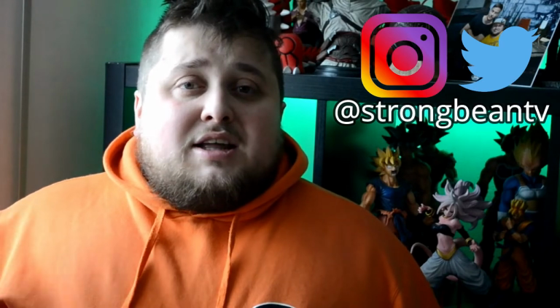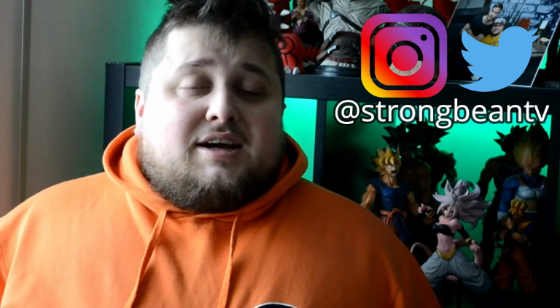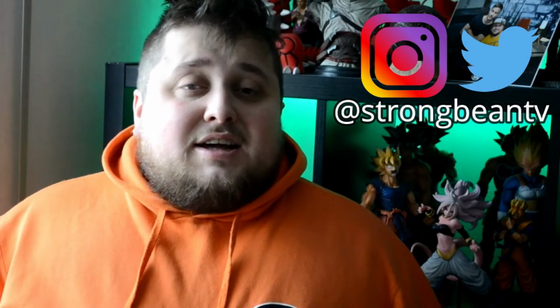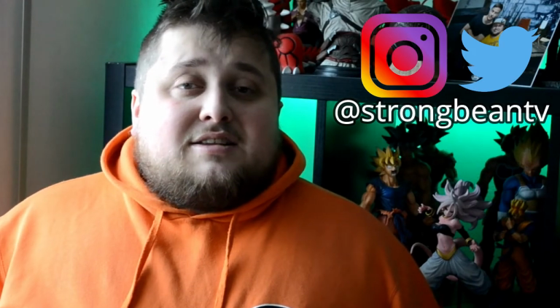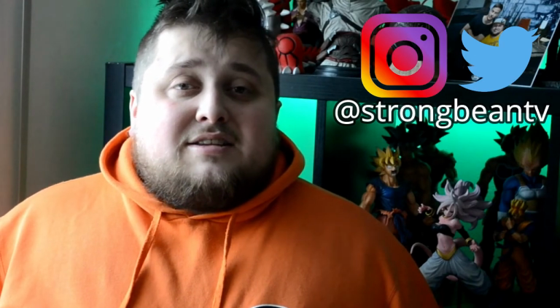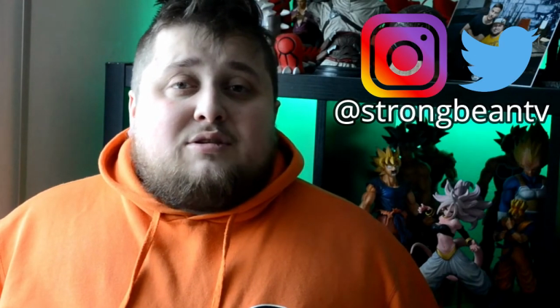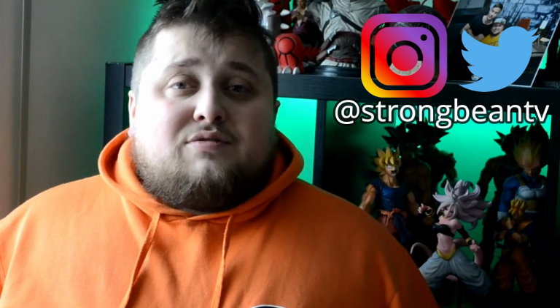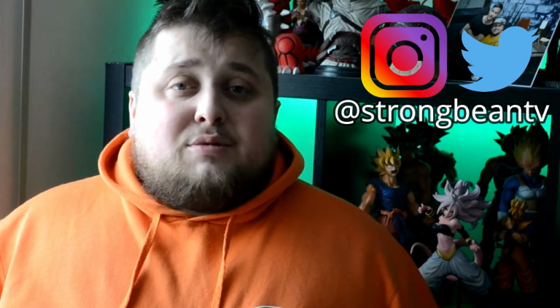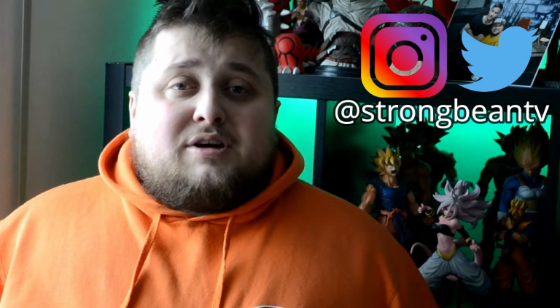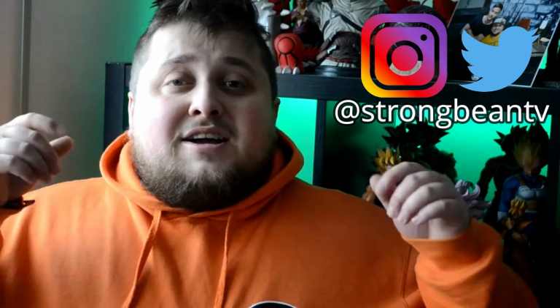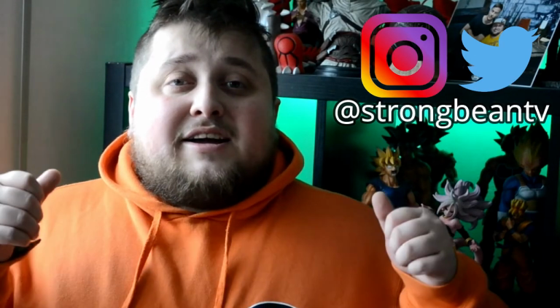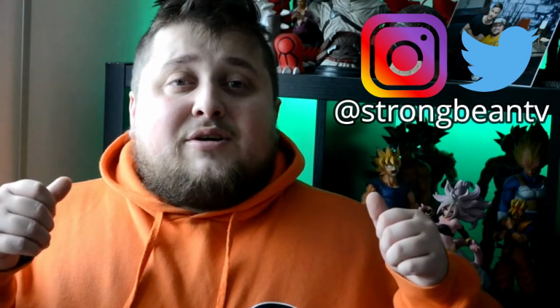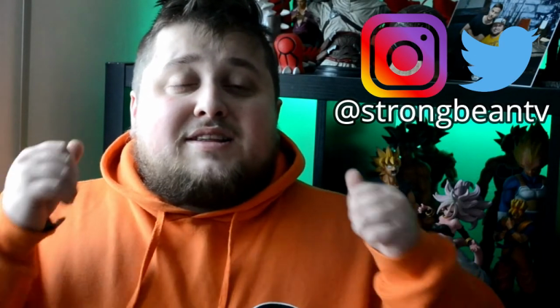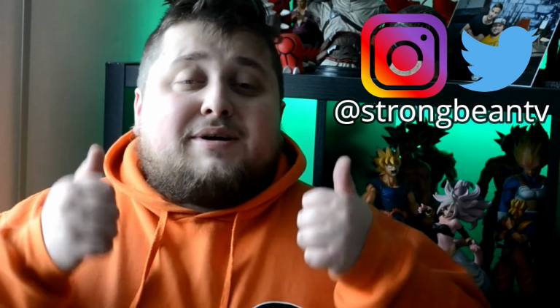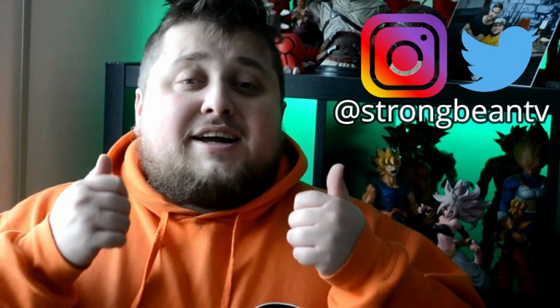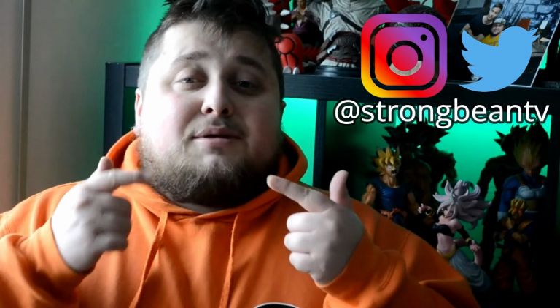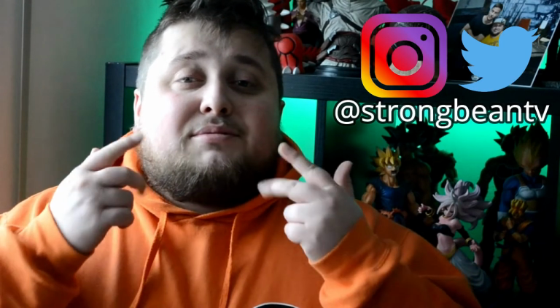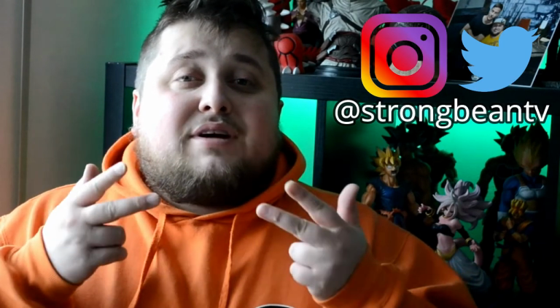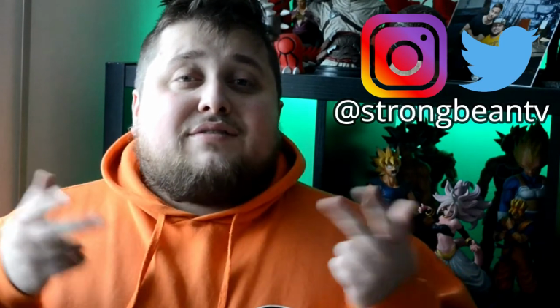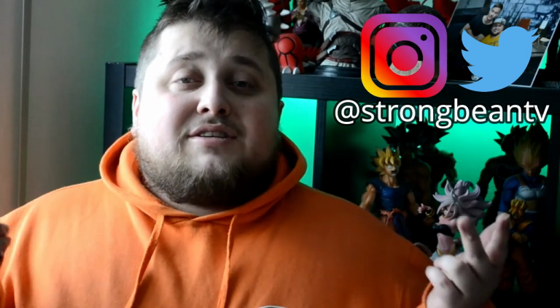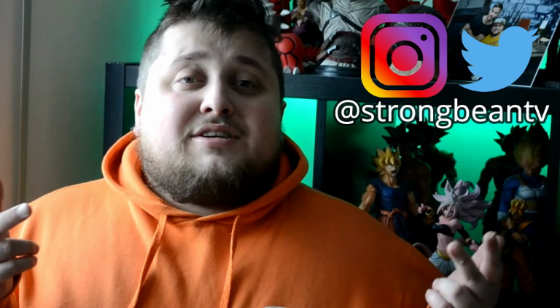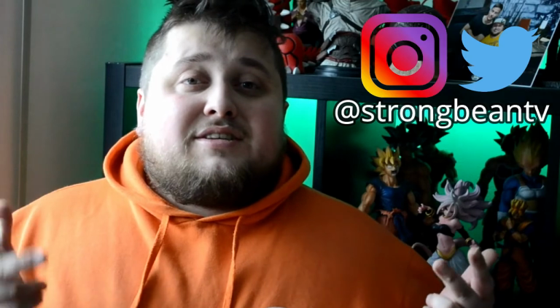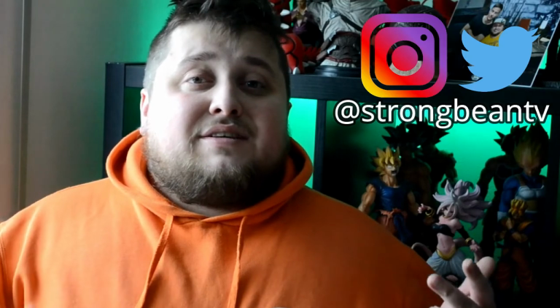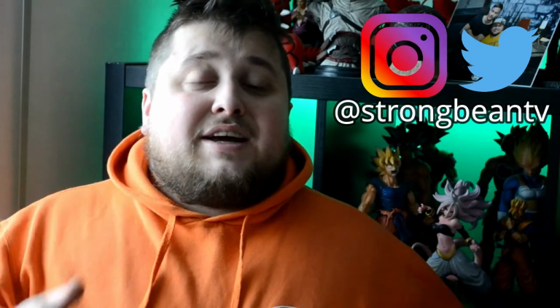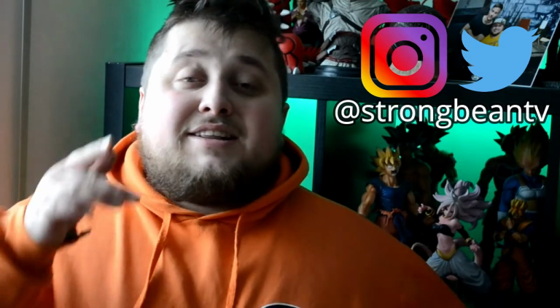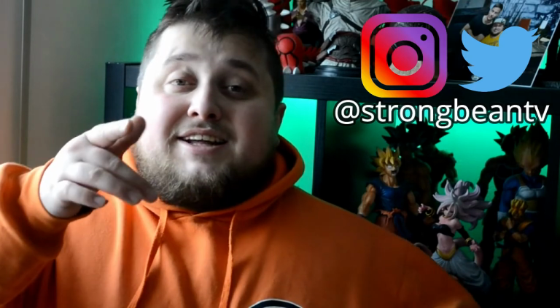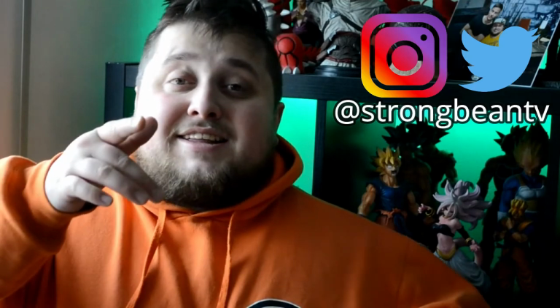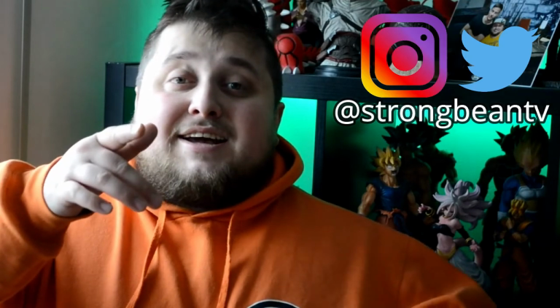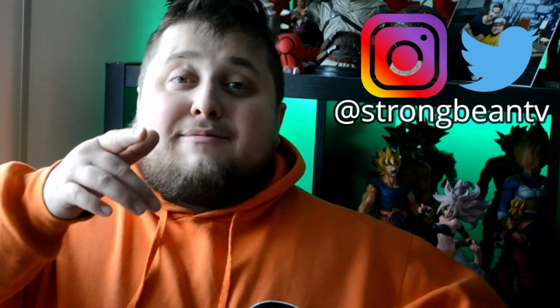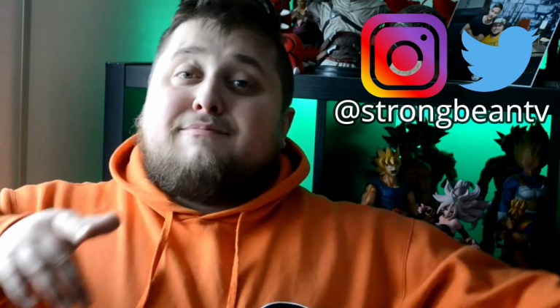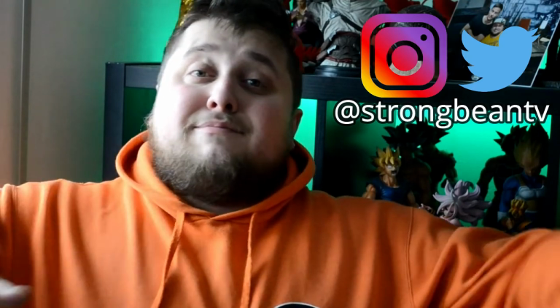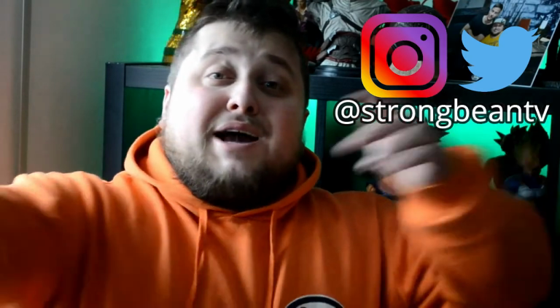And yeah guys, stay tuned for more. Like always, leave a like, comment, subscribe — all the good stuff. See you next time, bye!